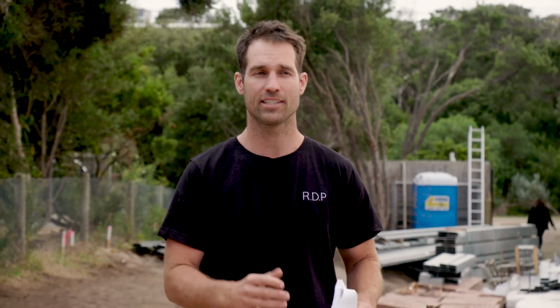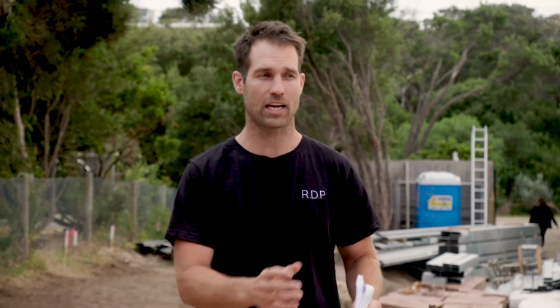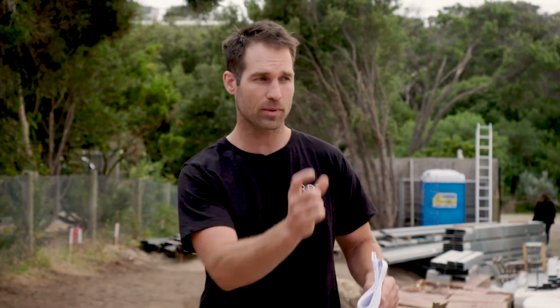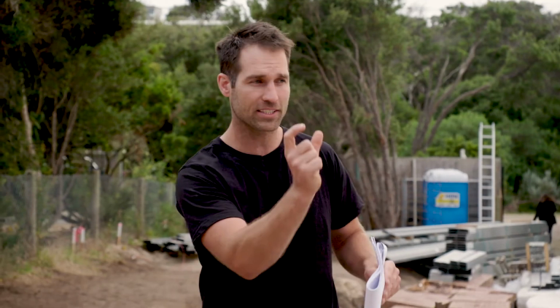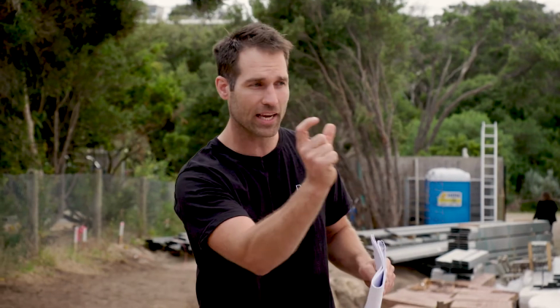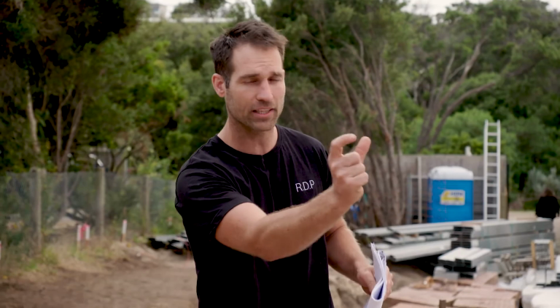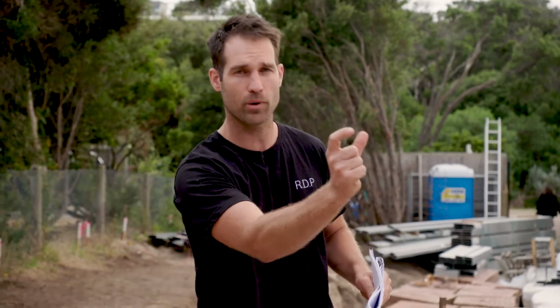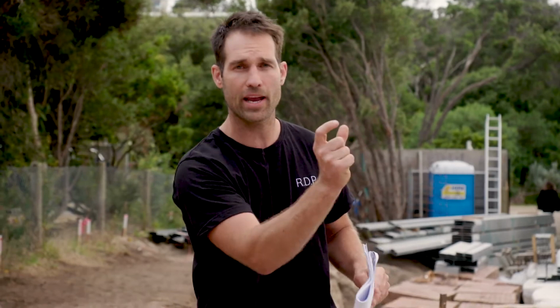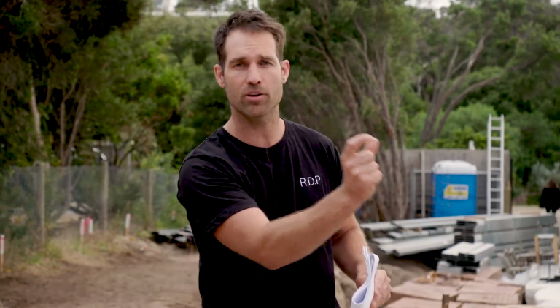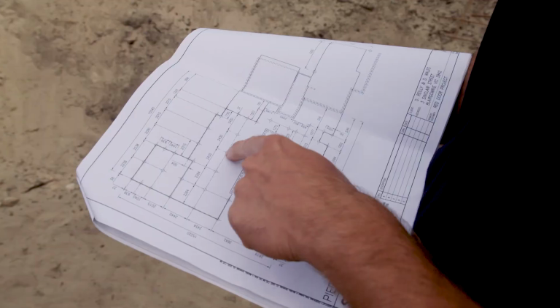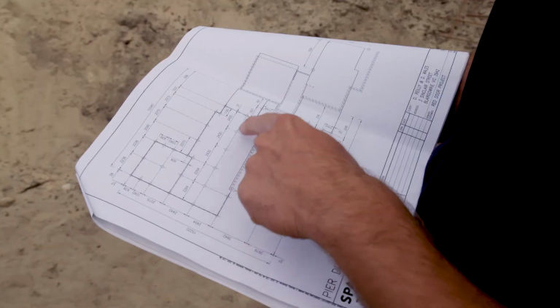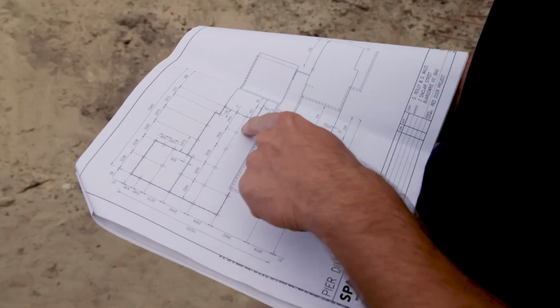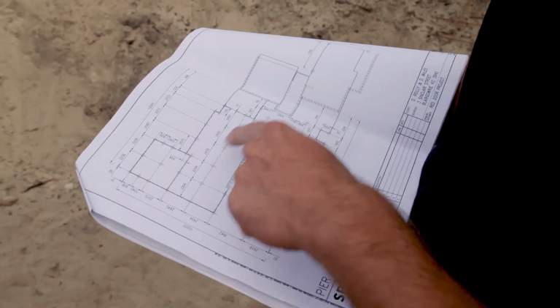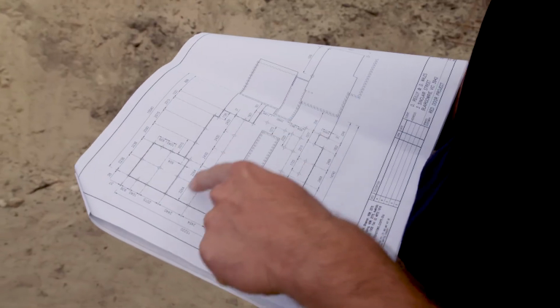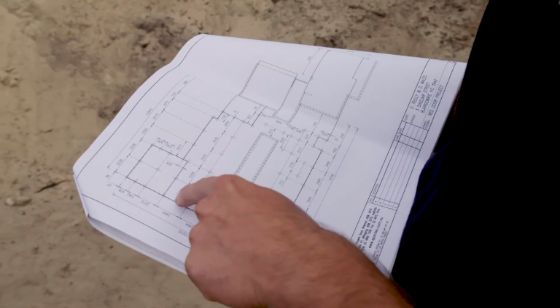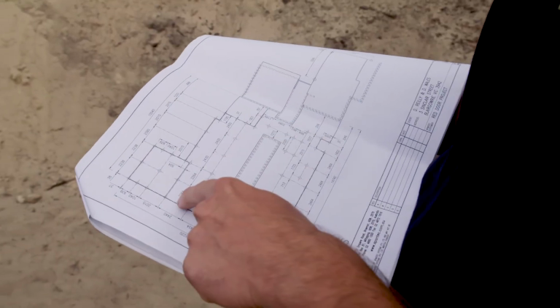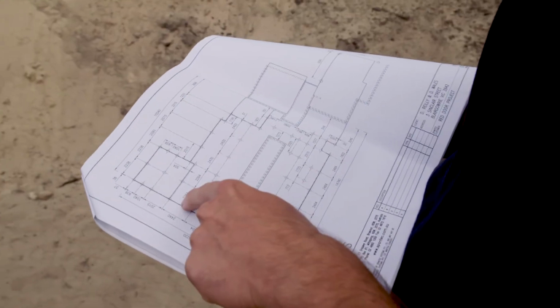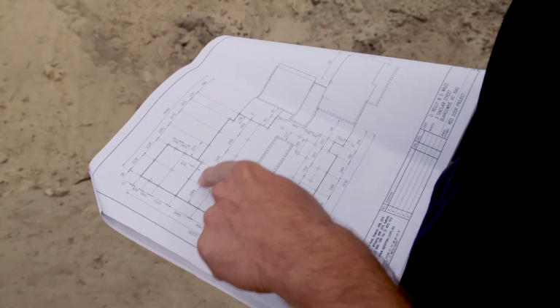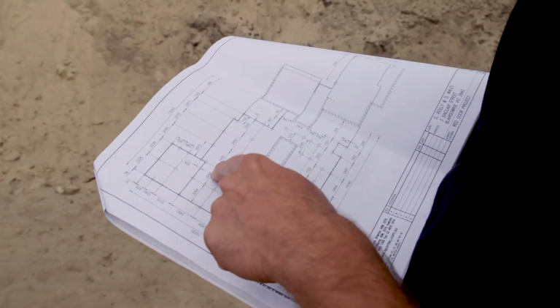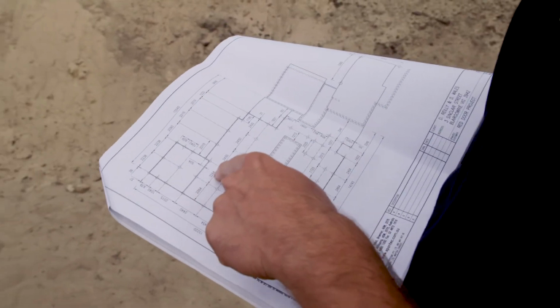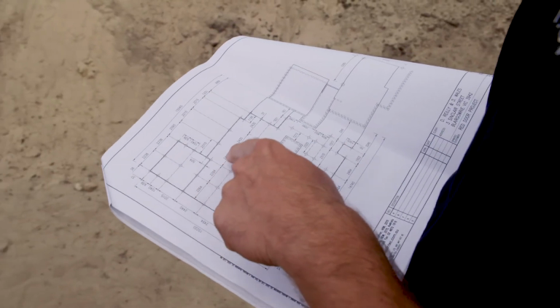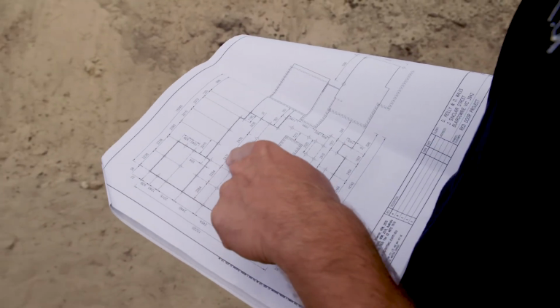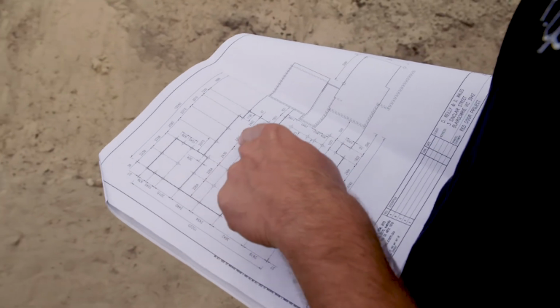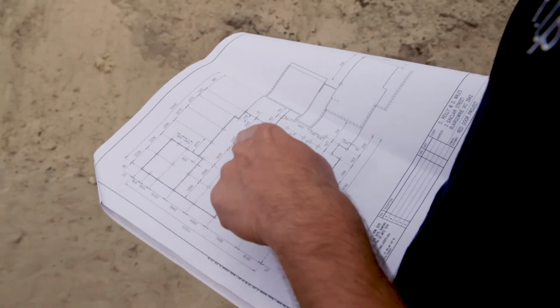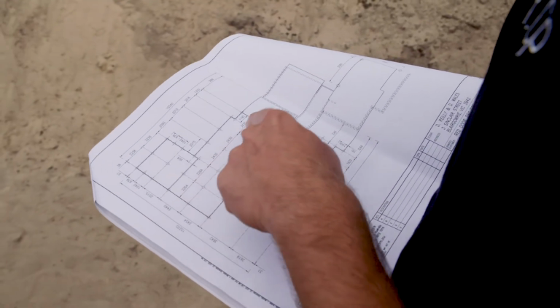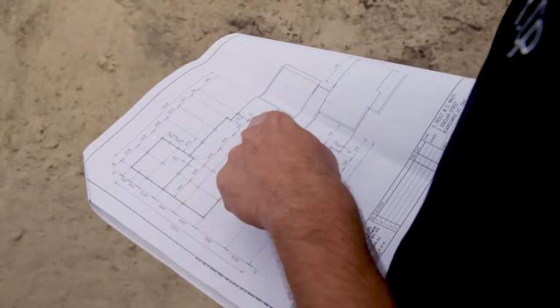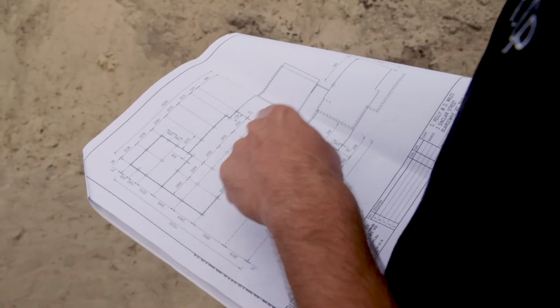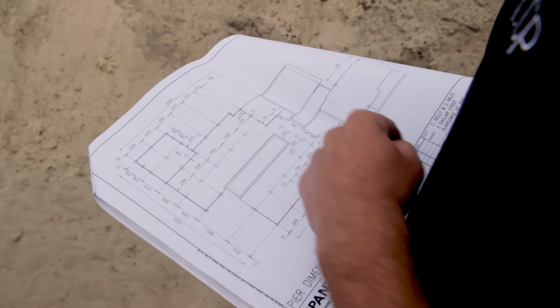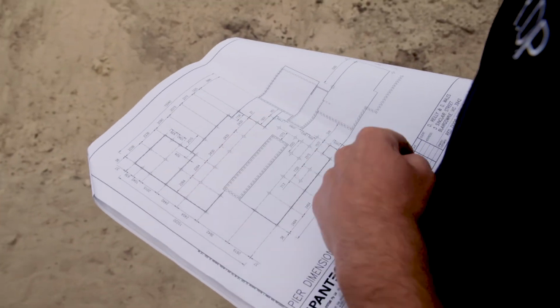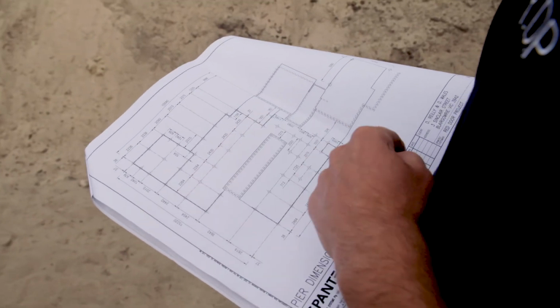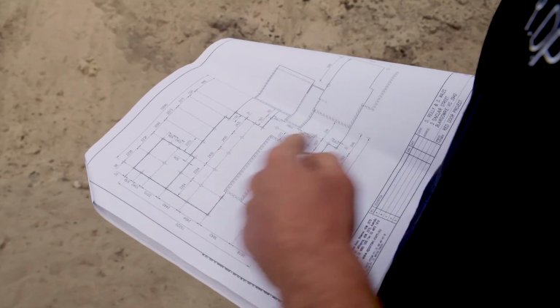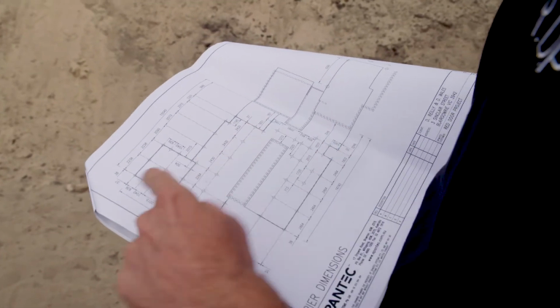It tells me exactly where every bracket's got to go, the box span and the joists. It is like a big Meccano set.